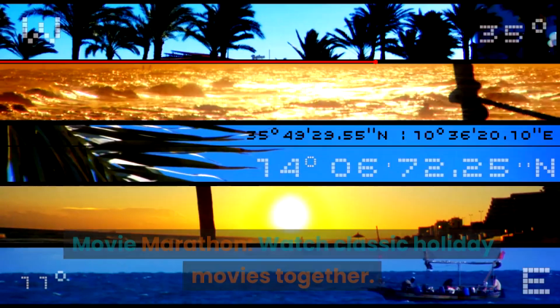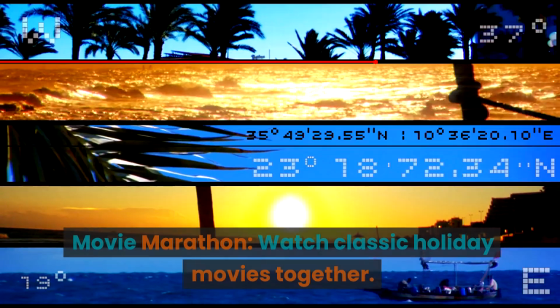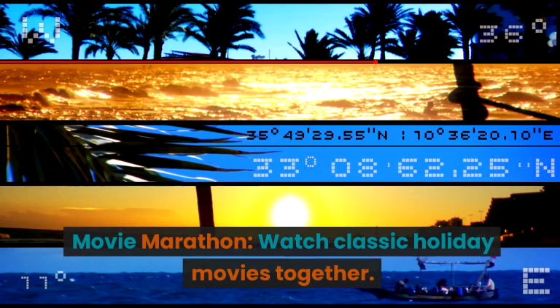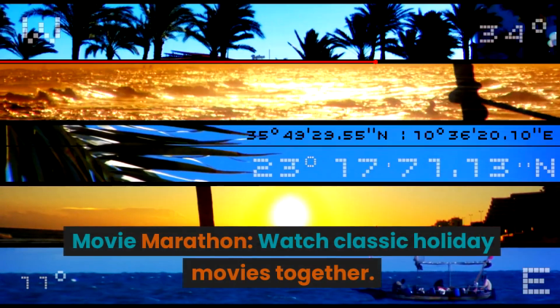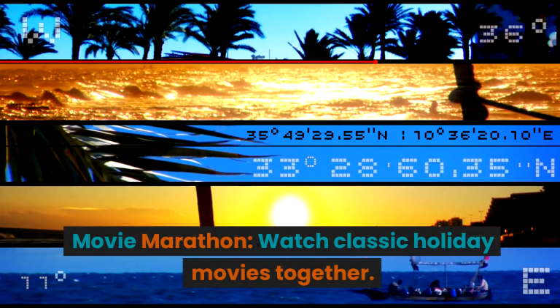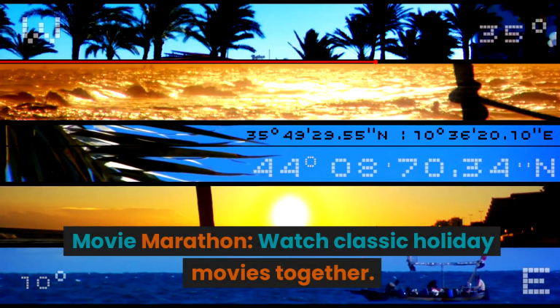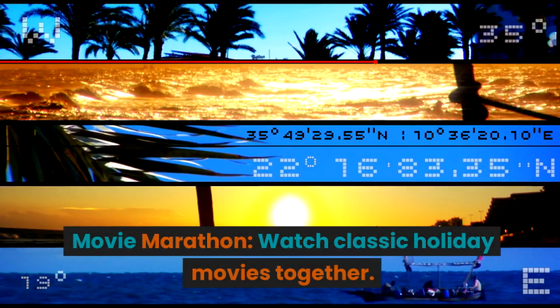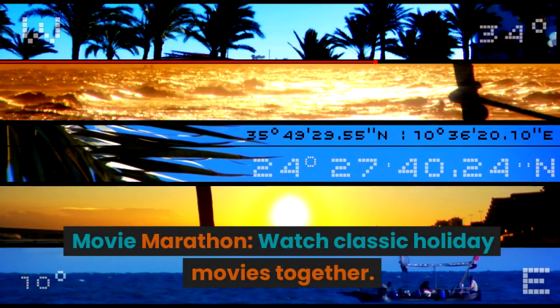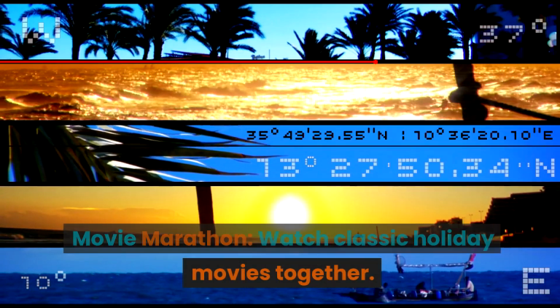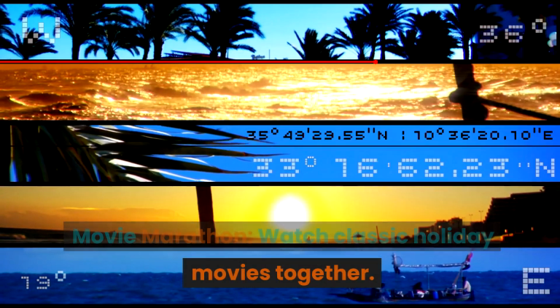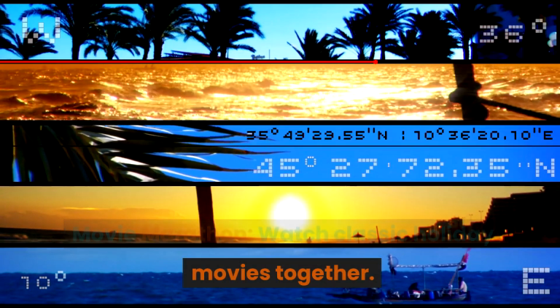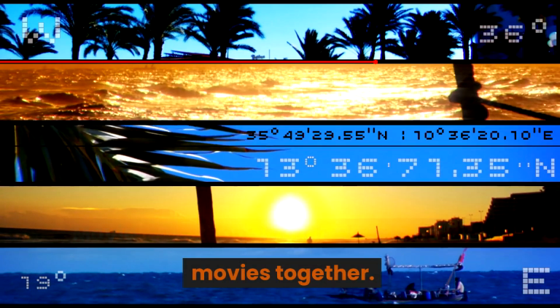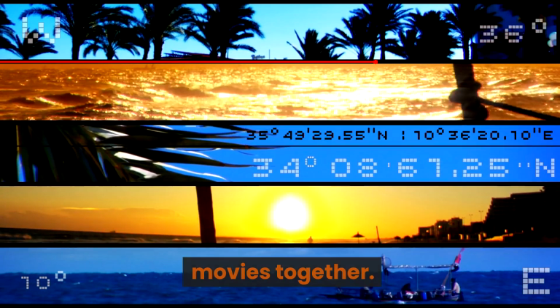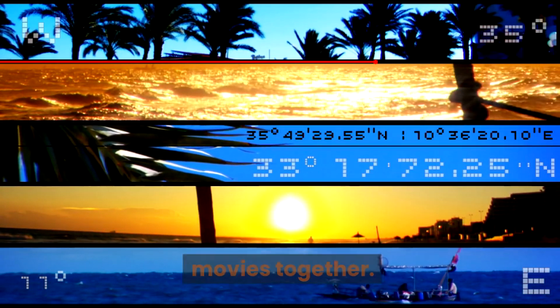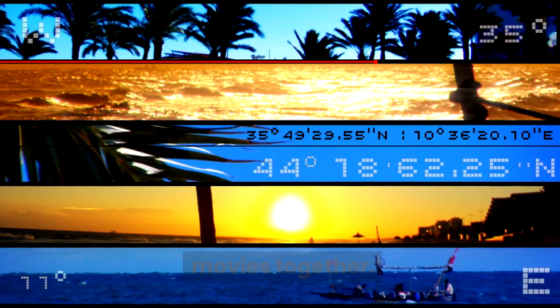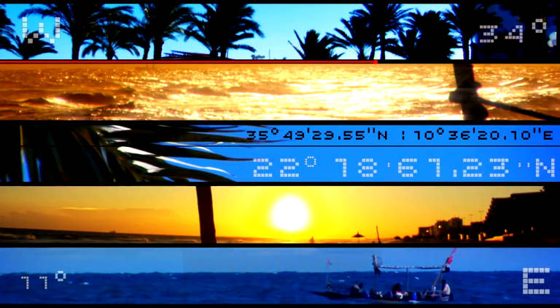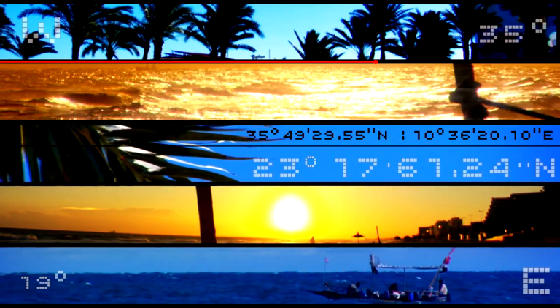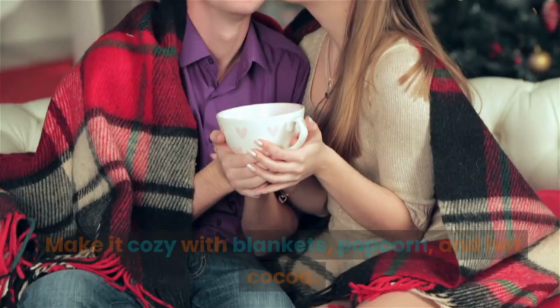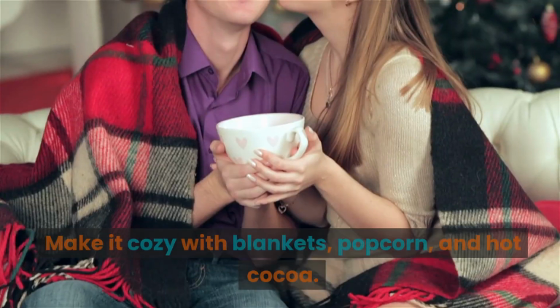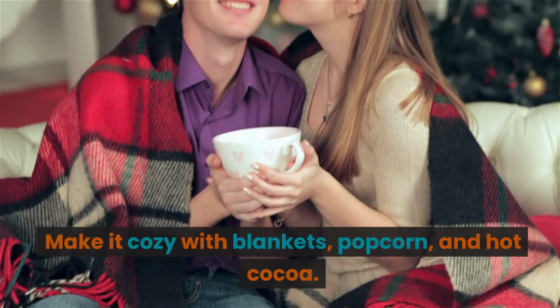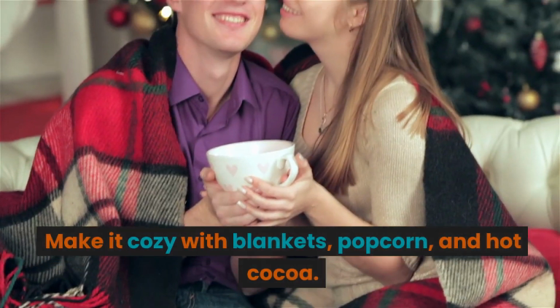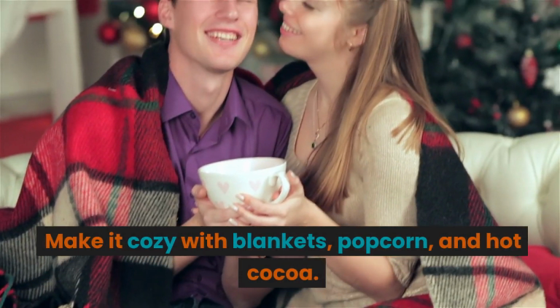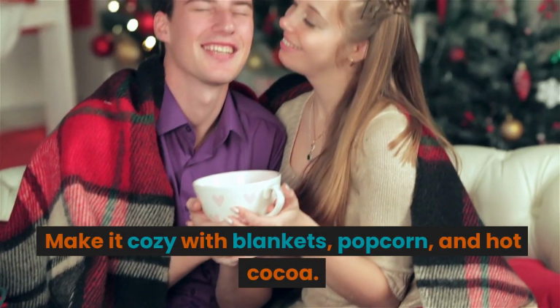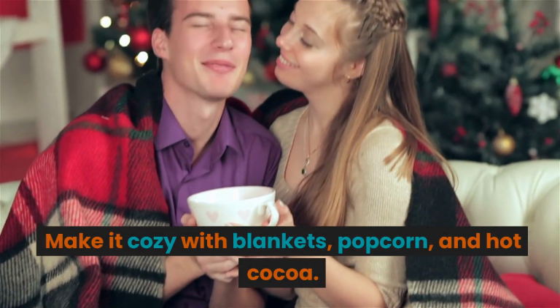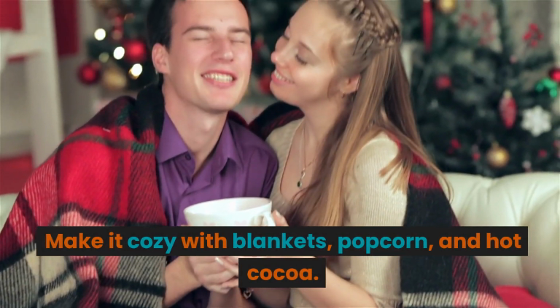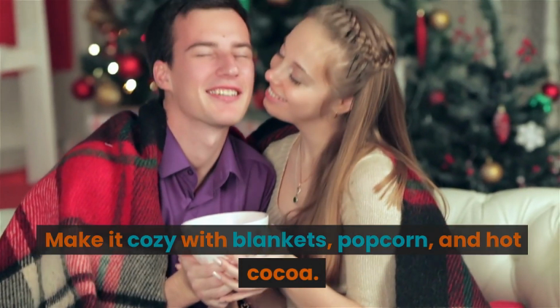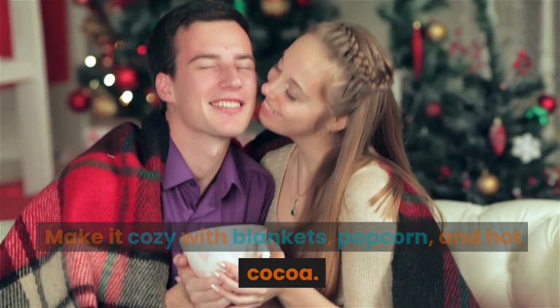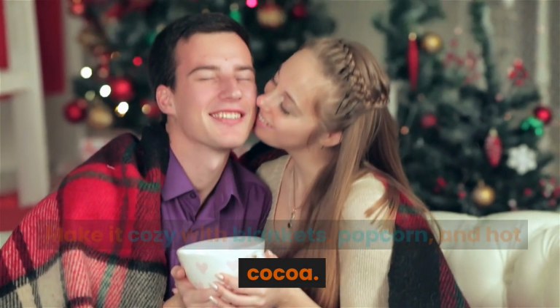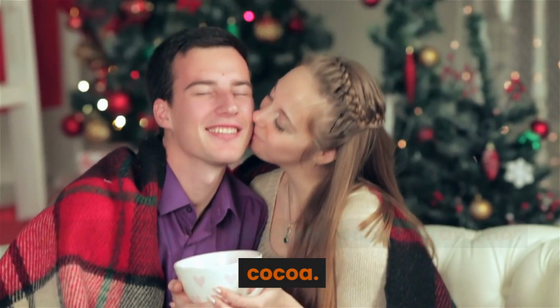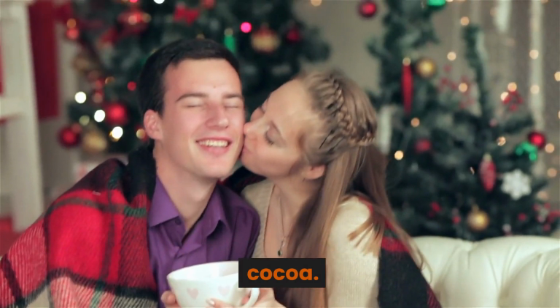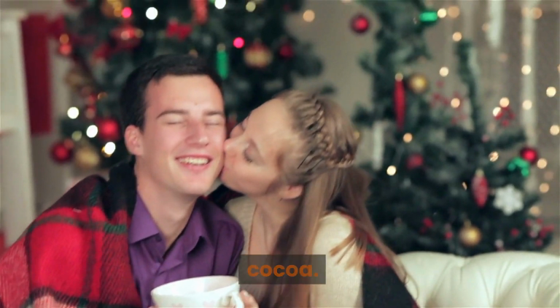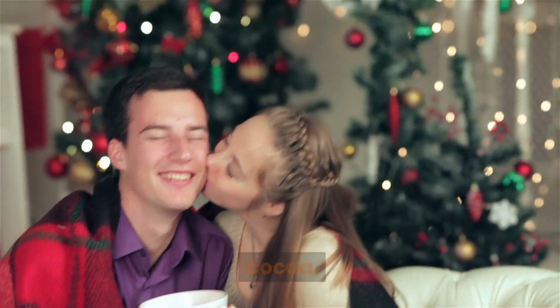Movie marathon. Watch classic holiday movies together. Make it cozy with blankets, popcorn, and hot cocoa.